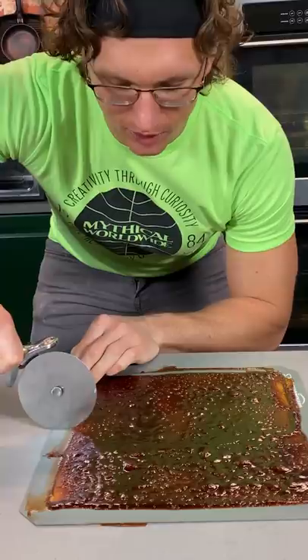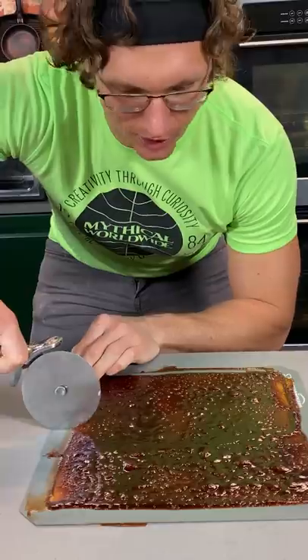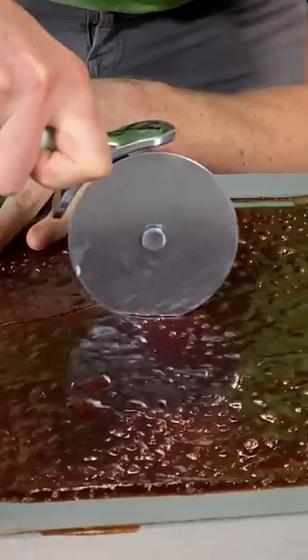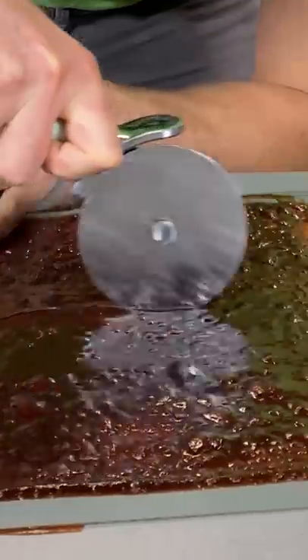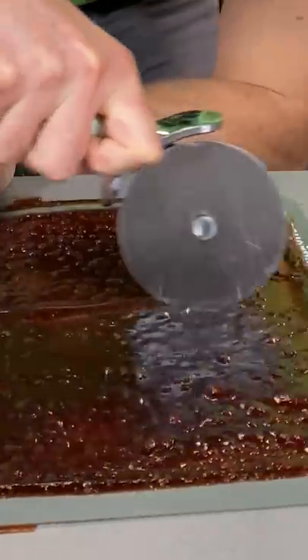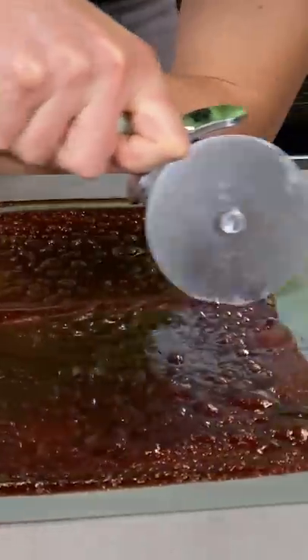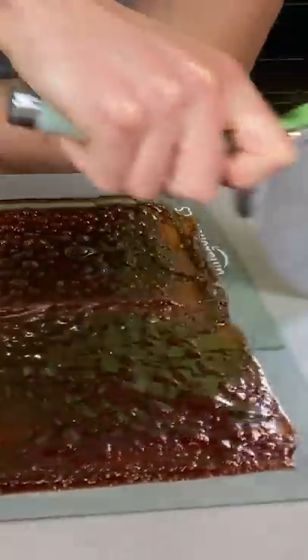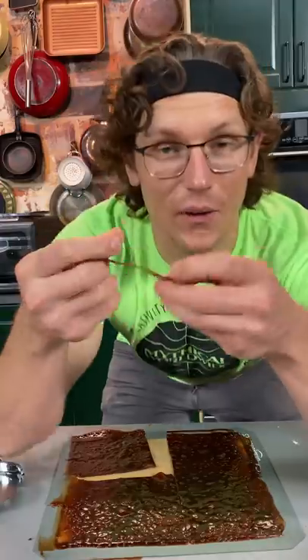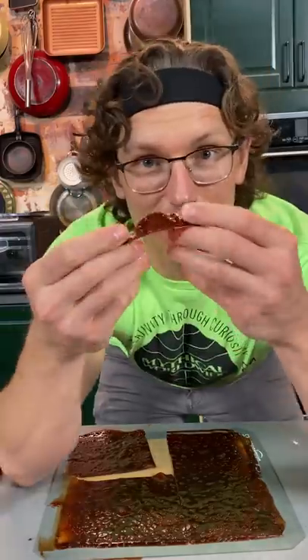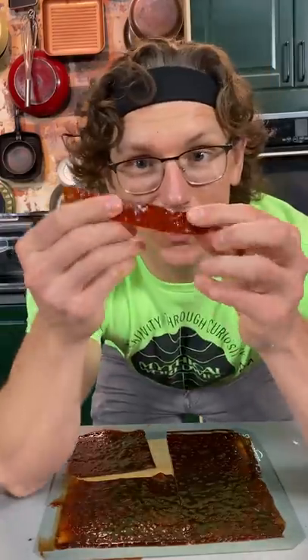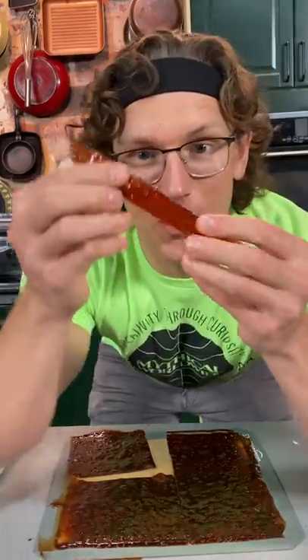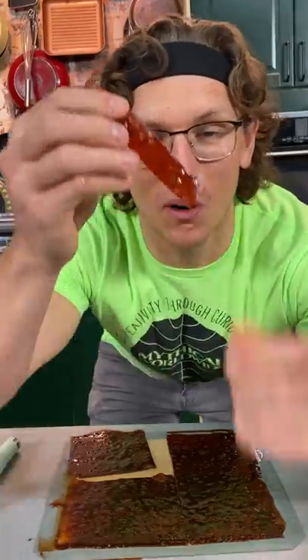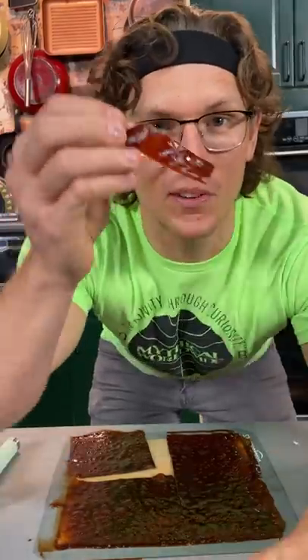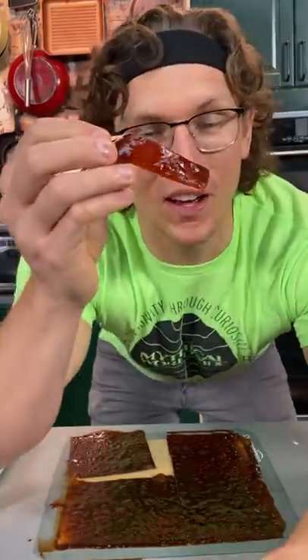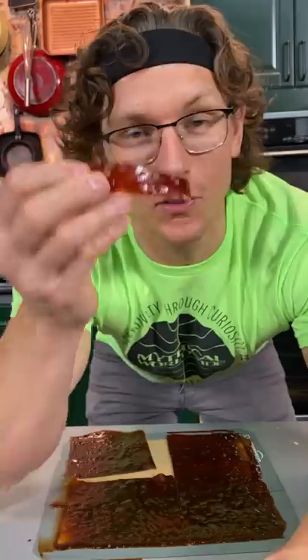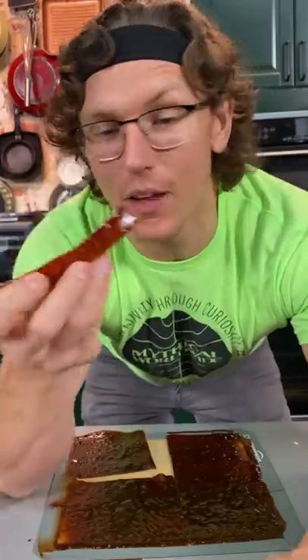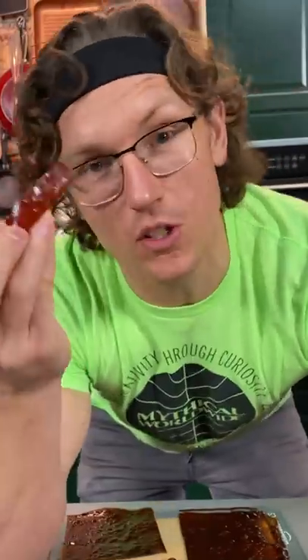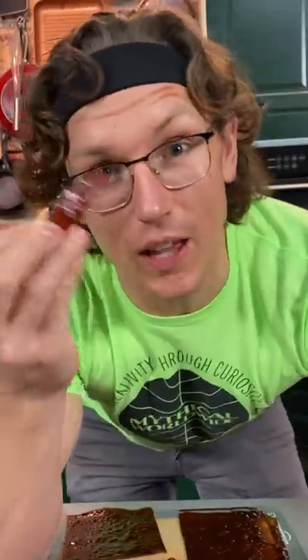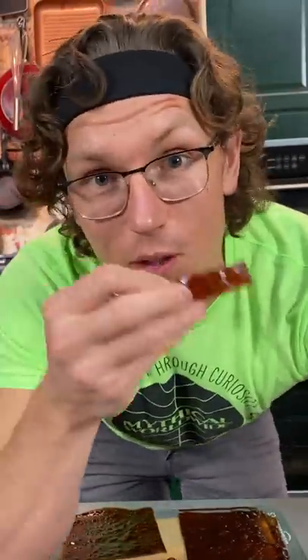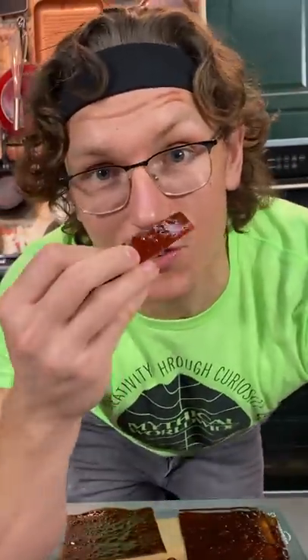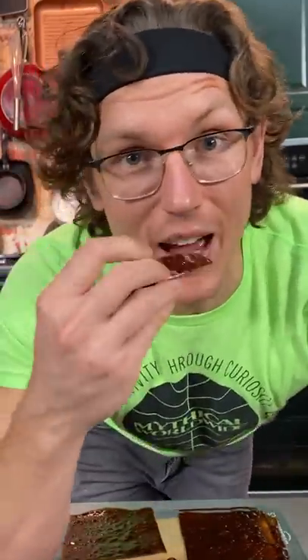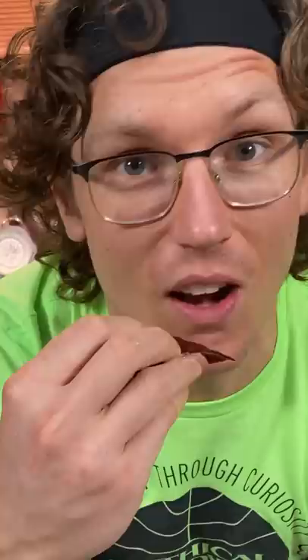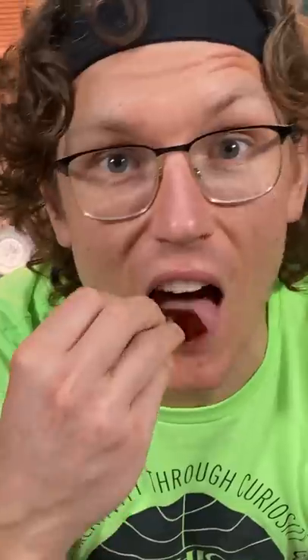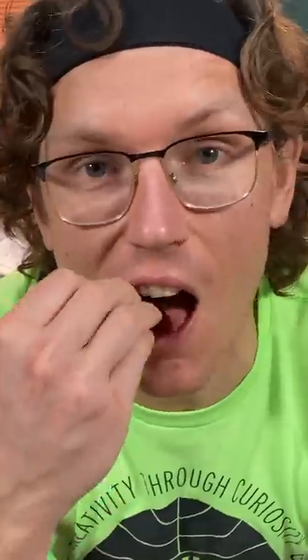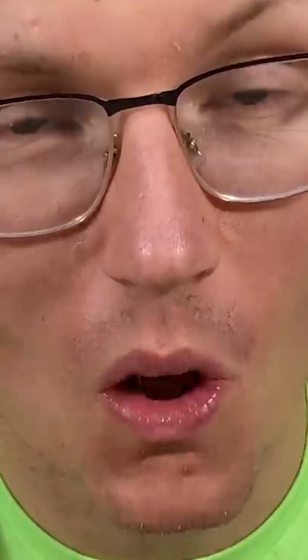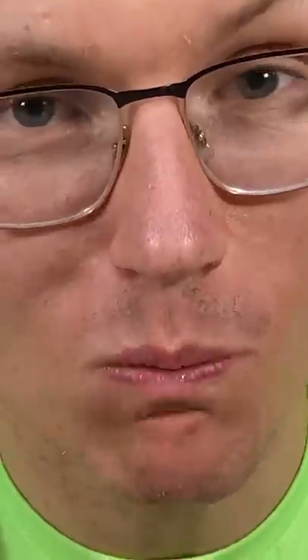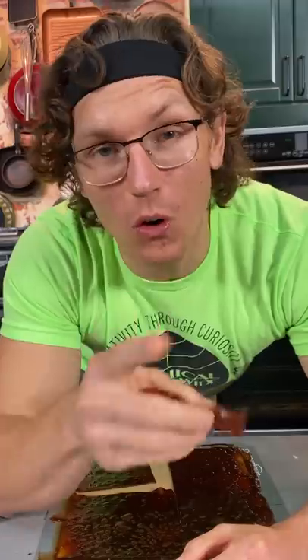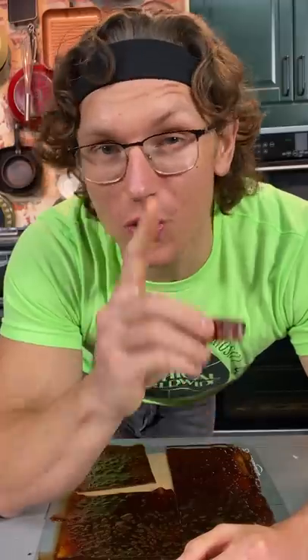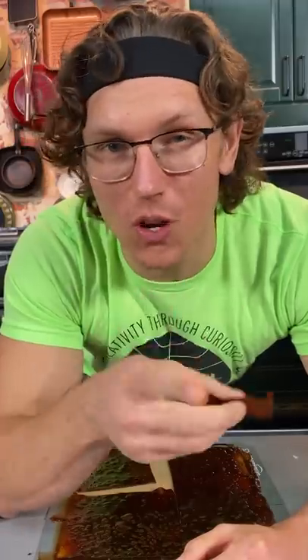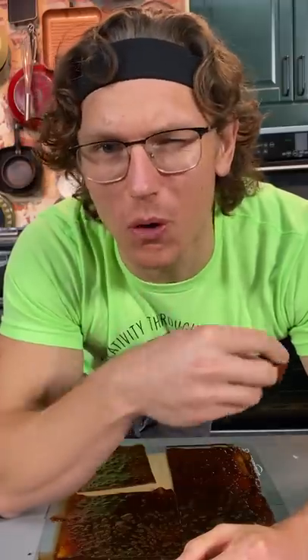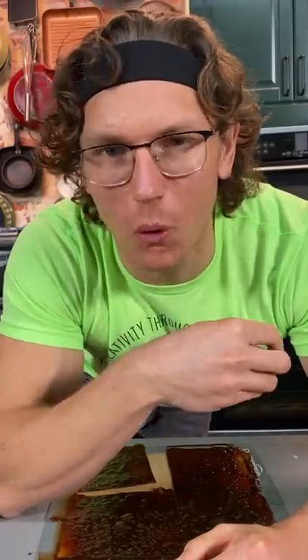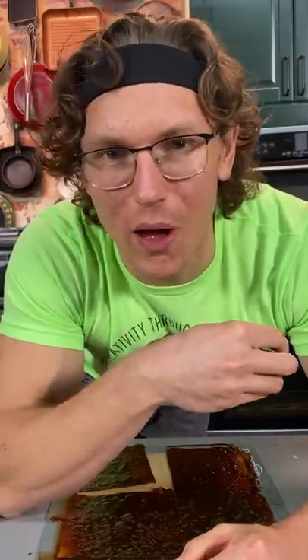Check this out — now we got our very own barbecue sauce fruit leather, which you can use for snacking, or you can do something real cool with it.